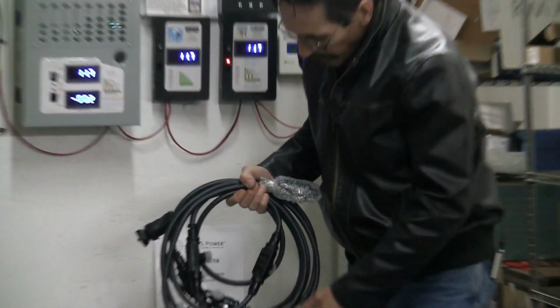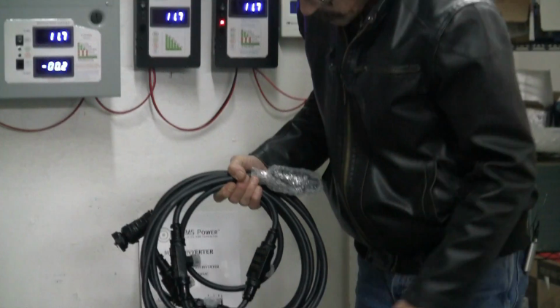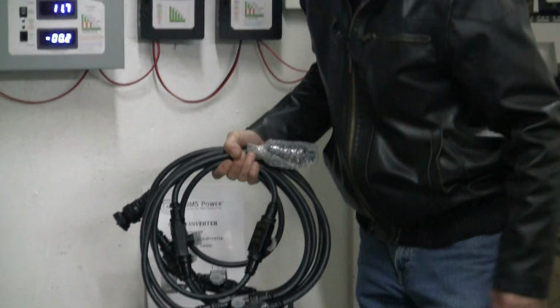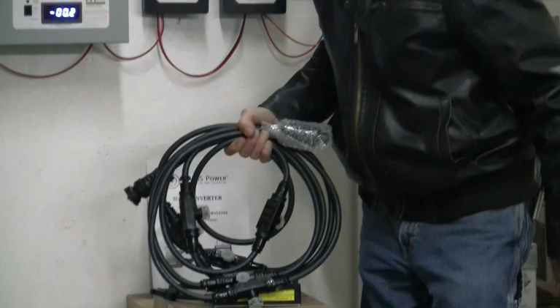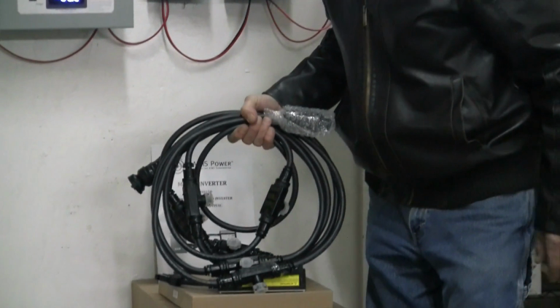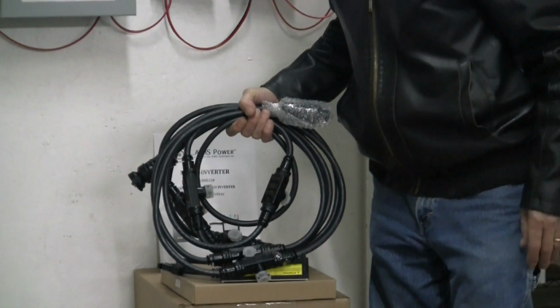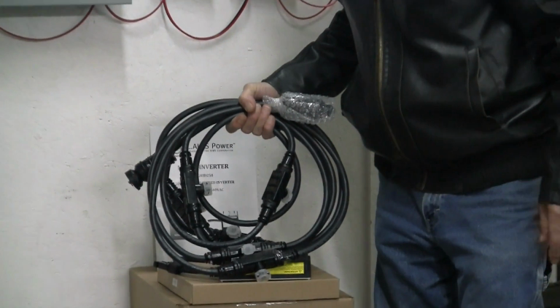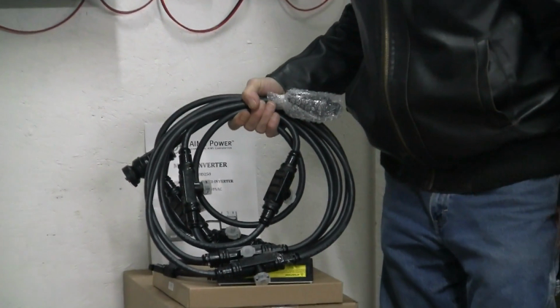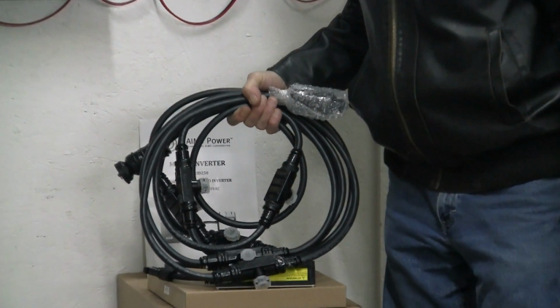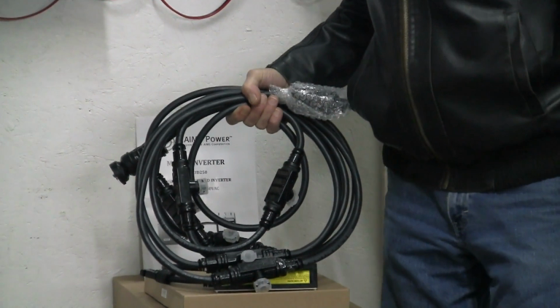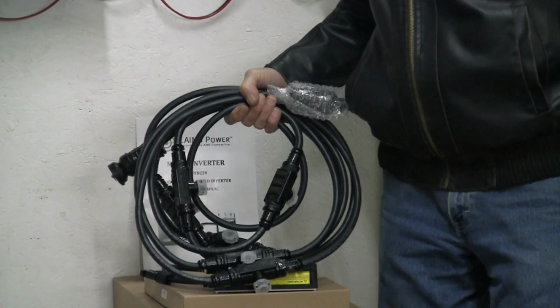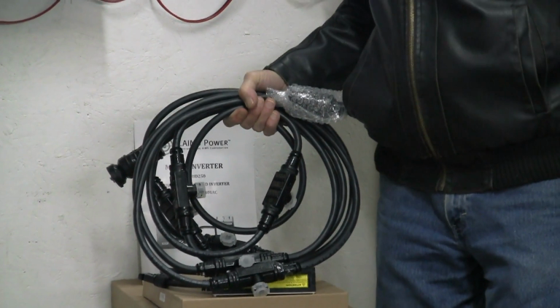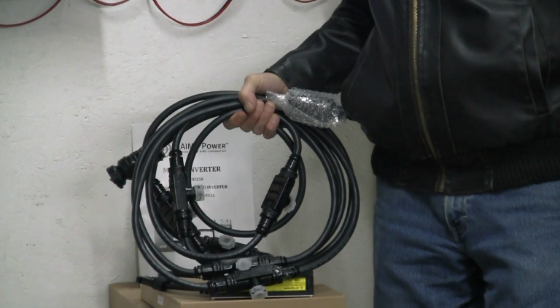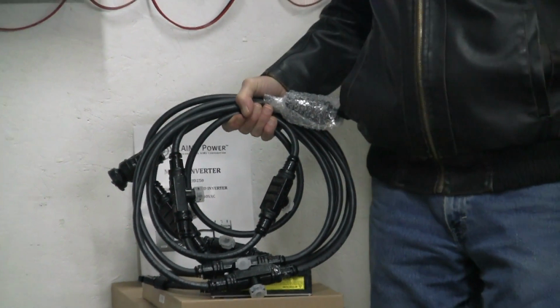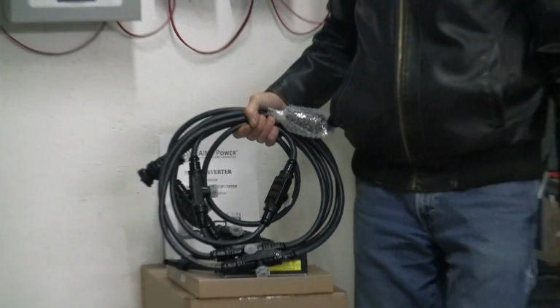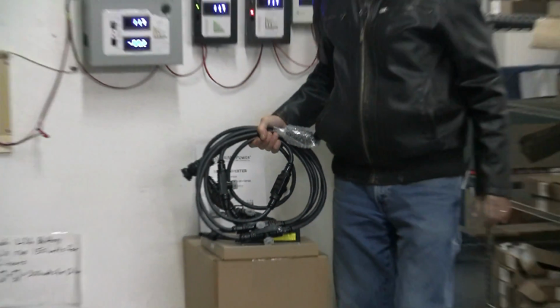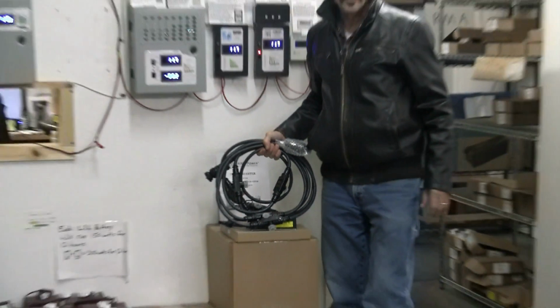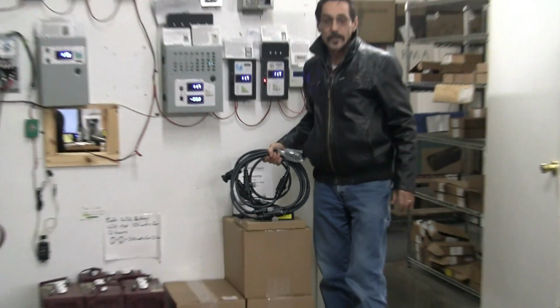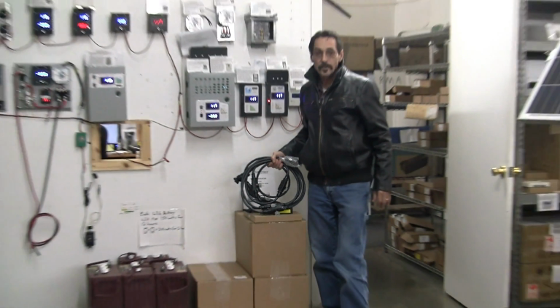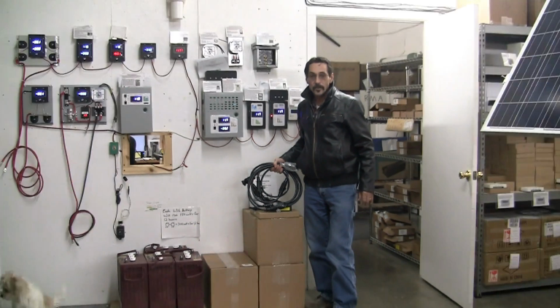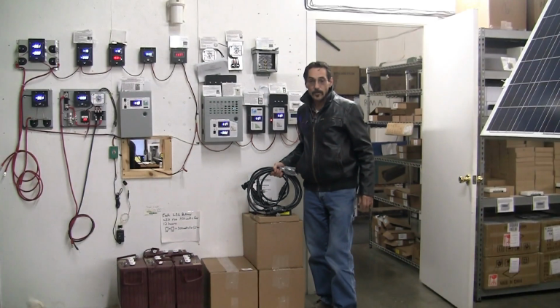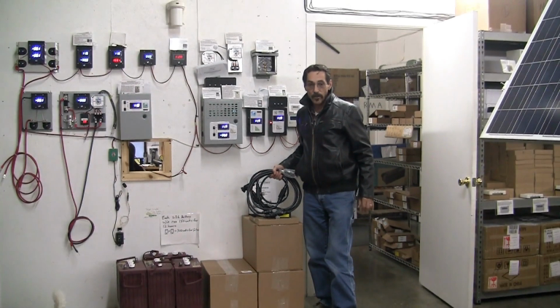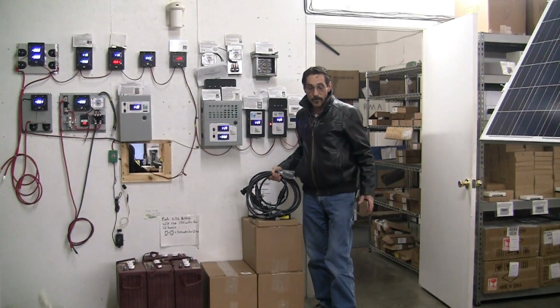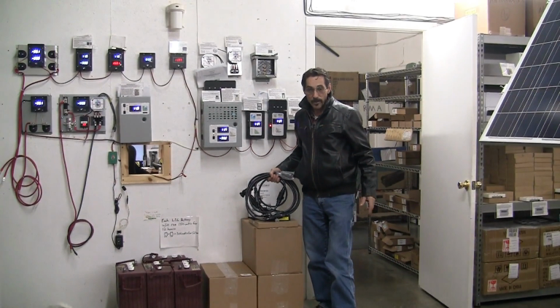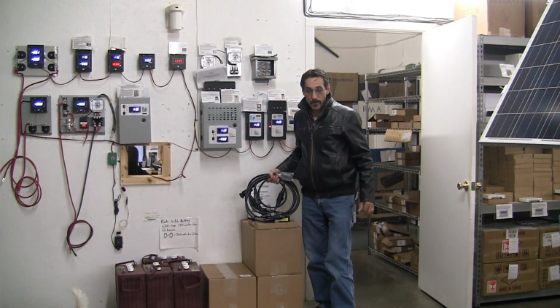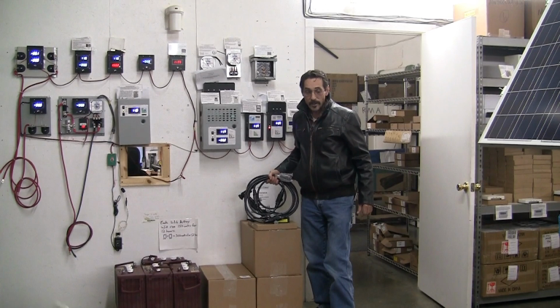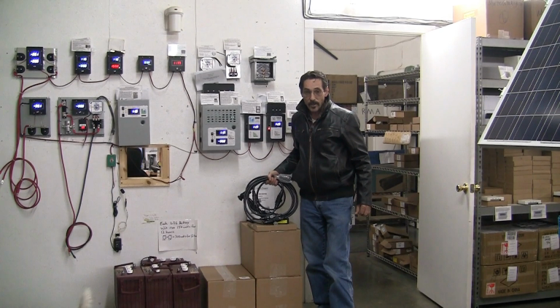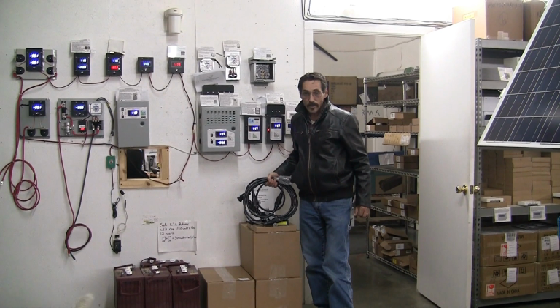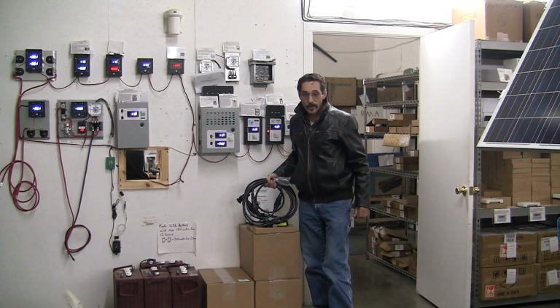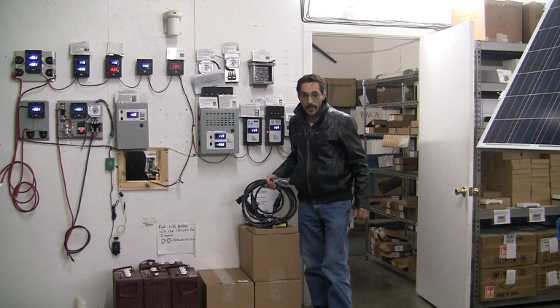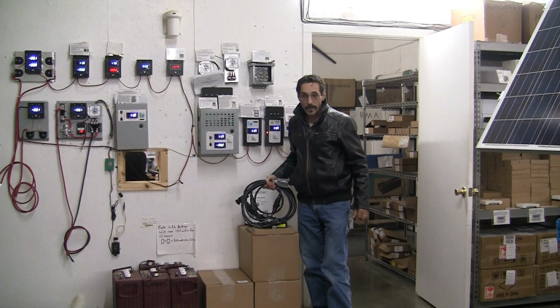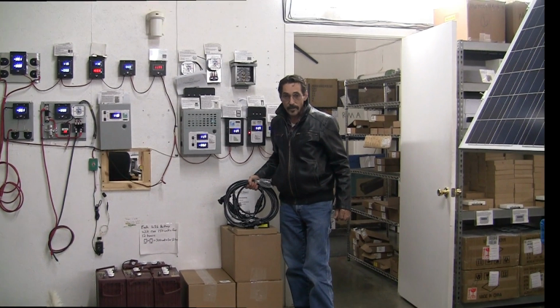In the next video I'll show you how we're putting this all together. I'm Jeff from Missouri Wind and Solar — we'll talk to you later.